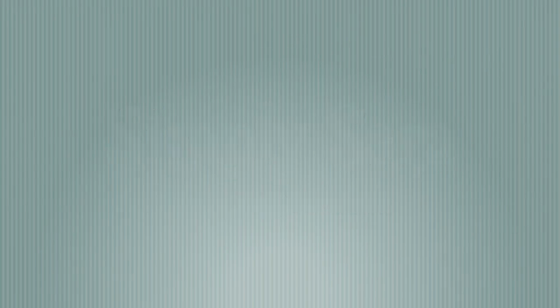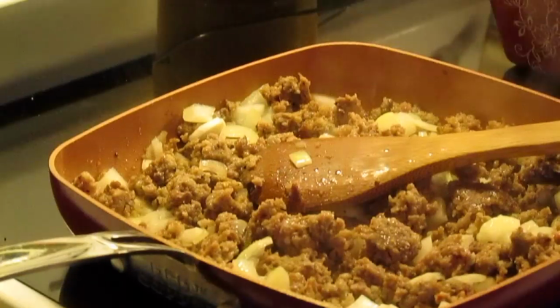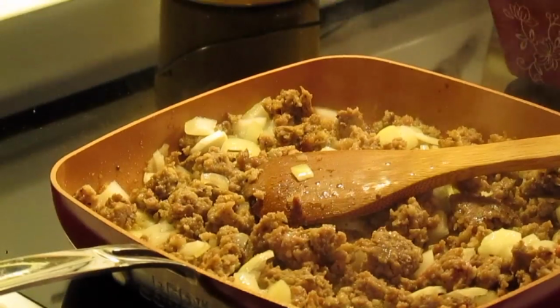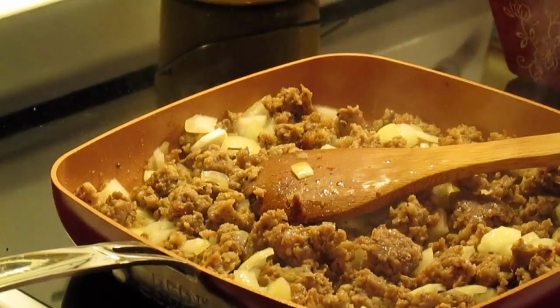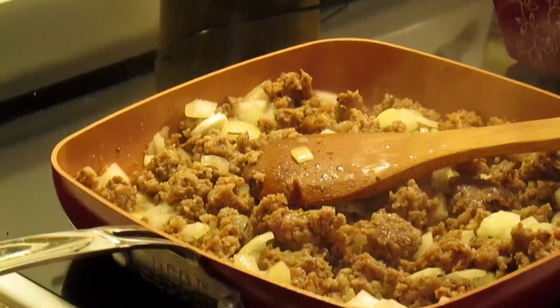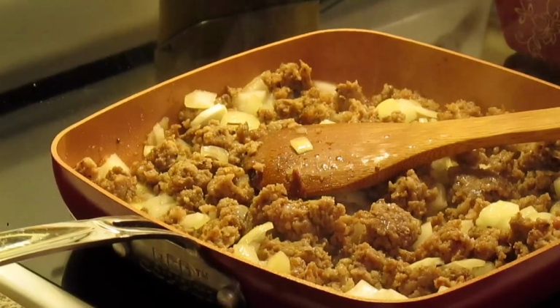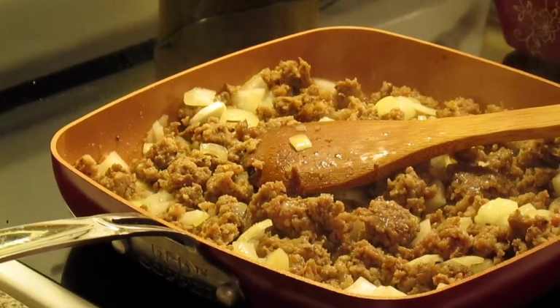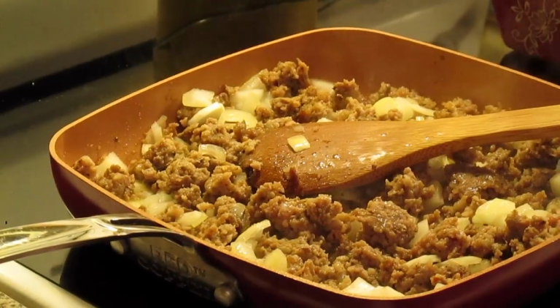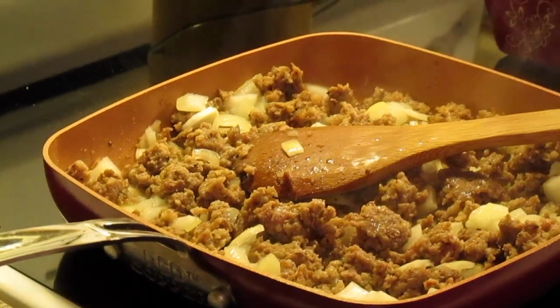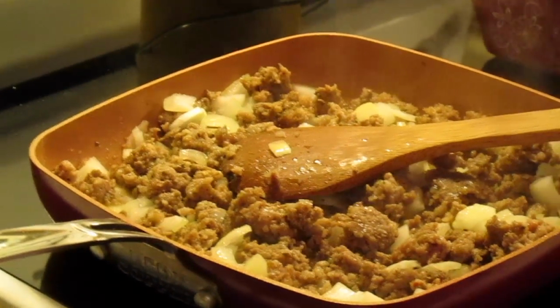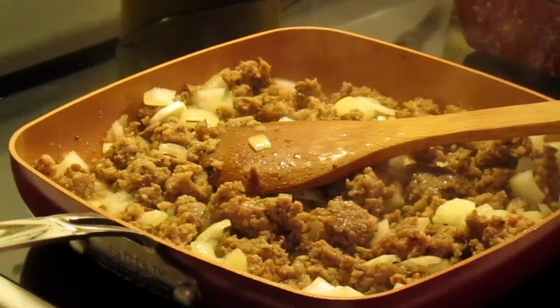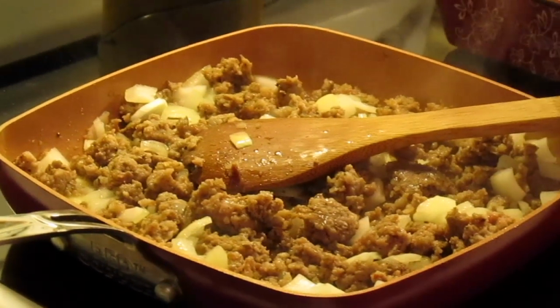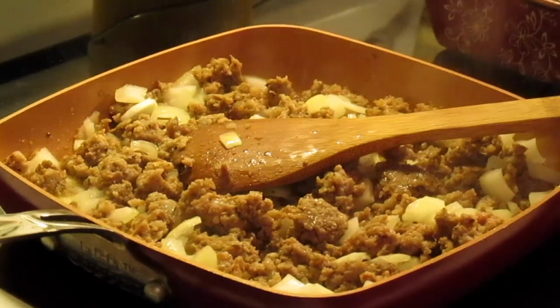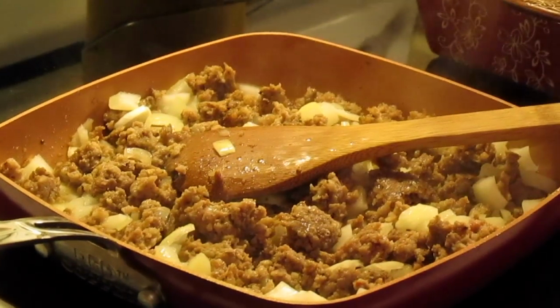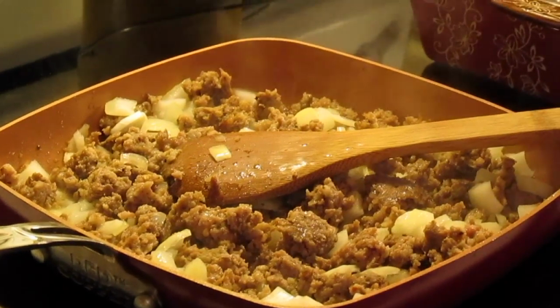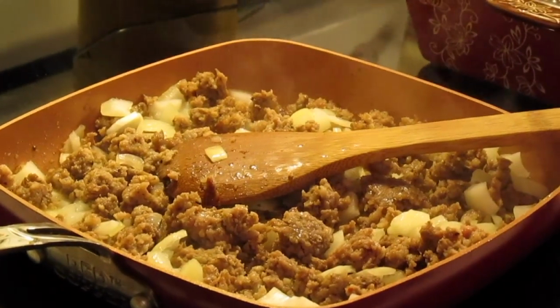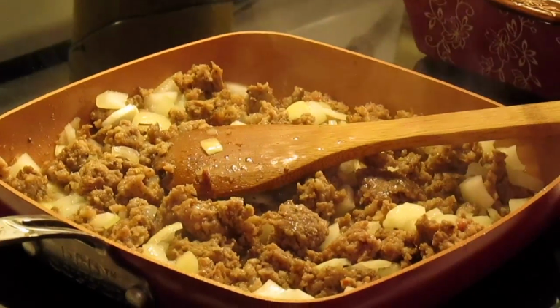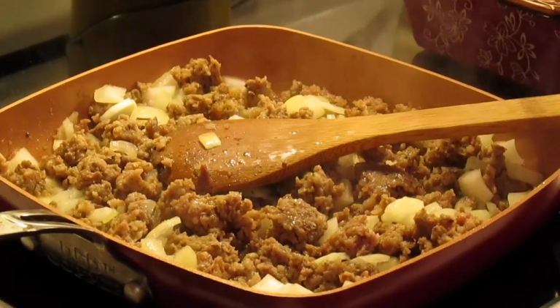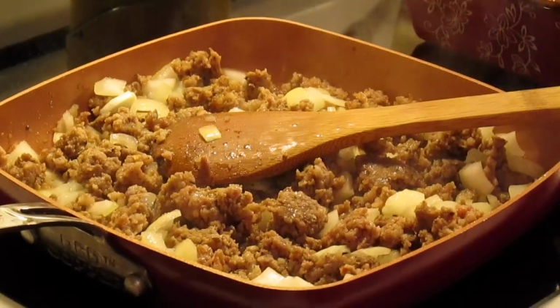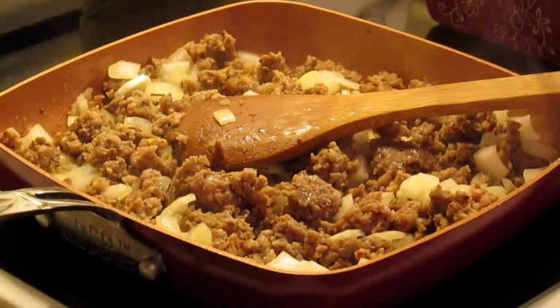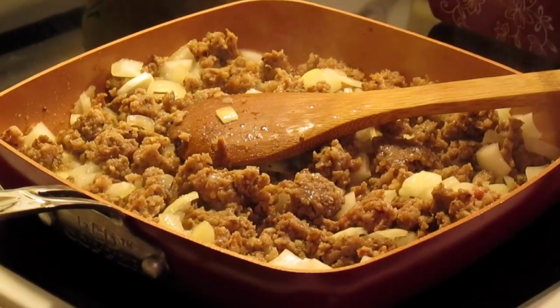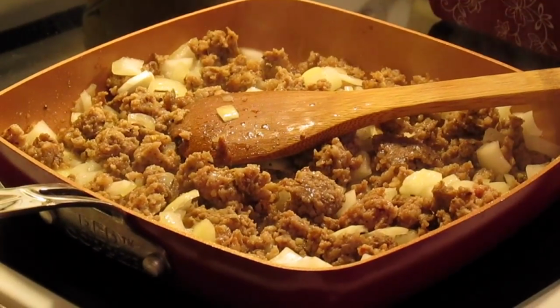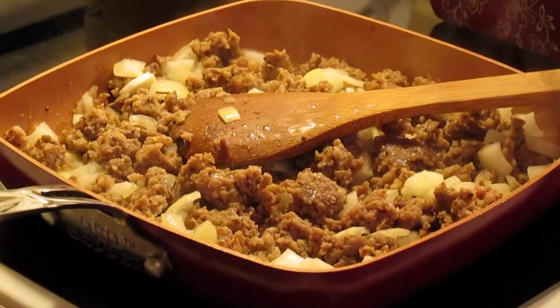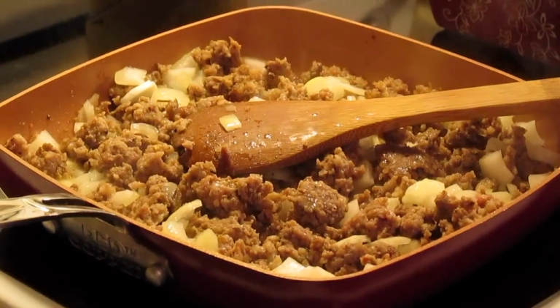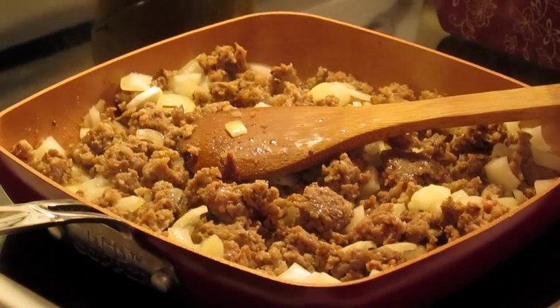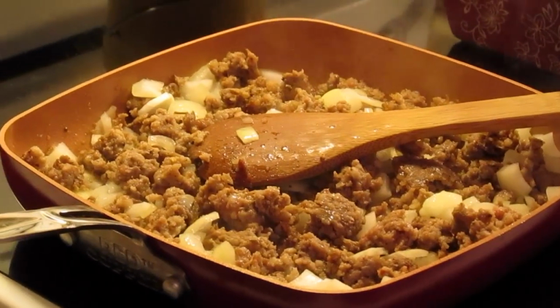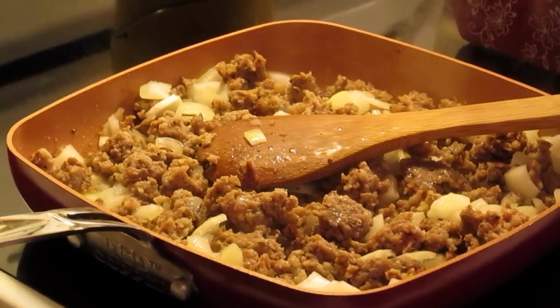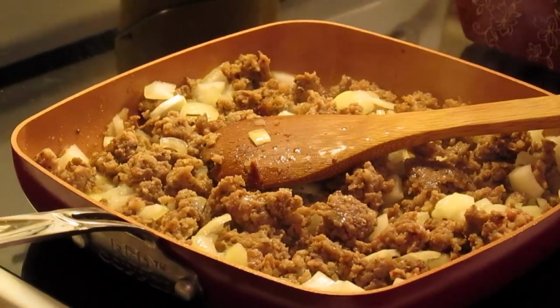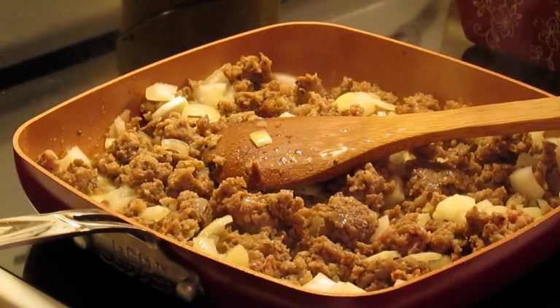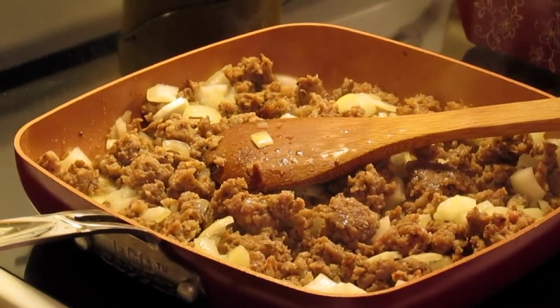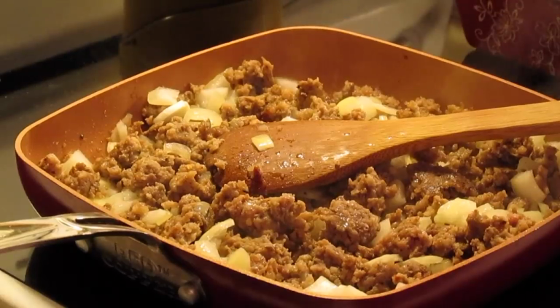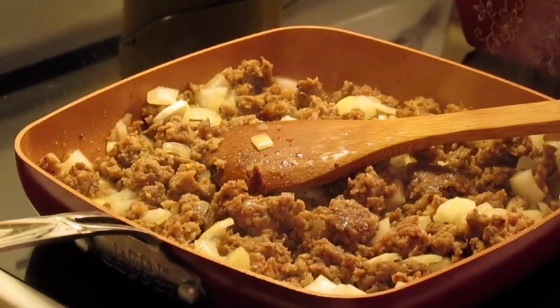Welcome to another episode of Simply Sarah. Today on the show we're going to make breakfast casserole.